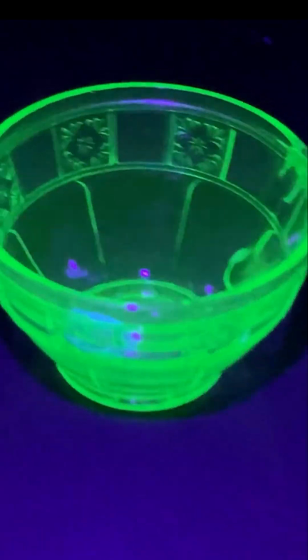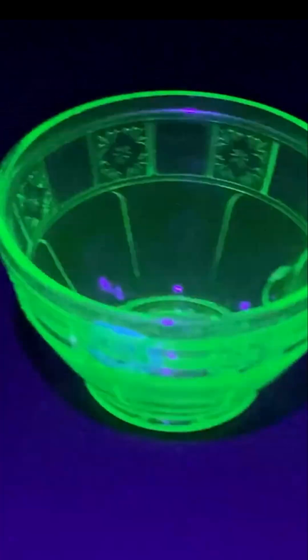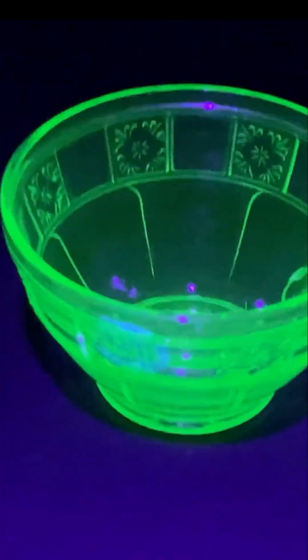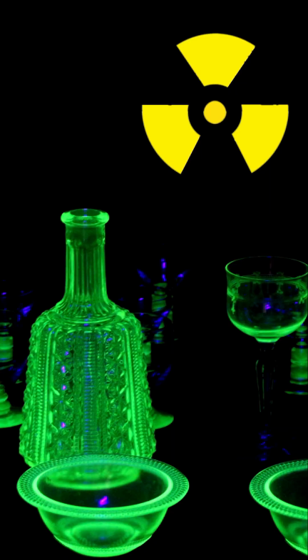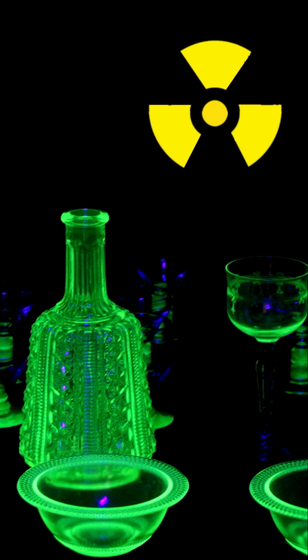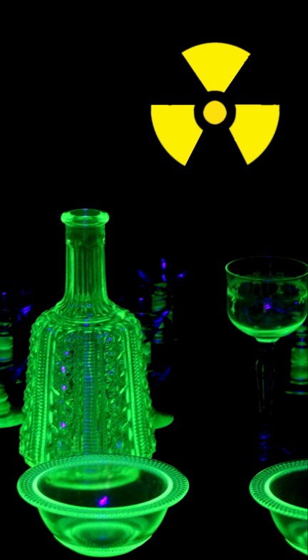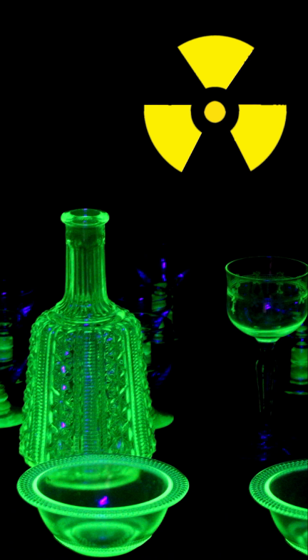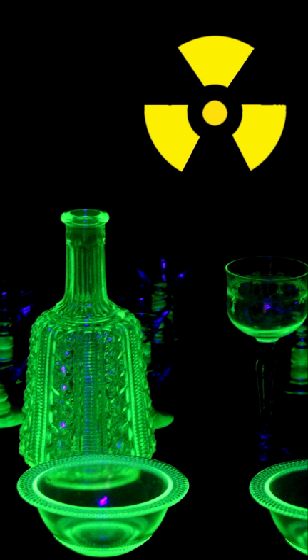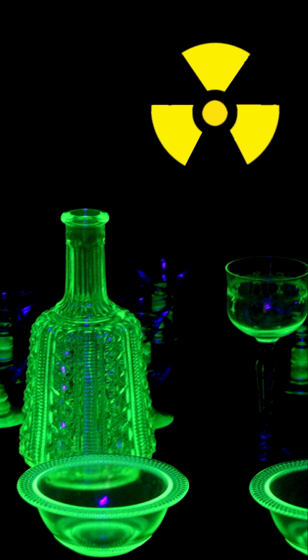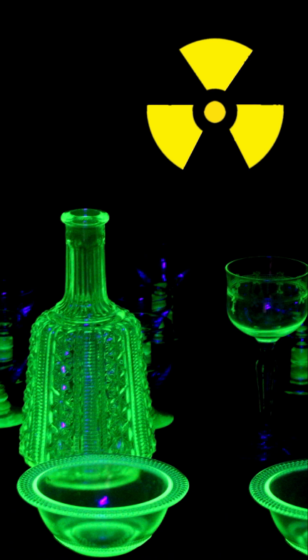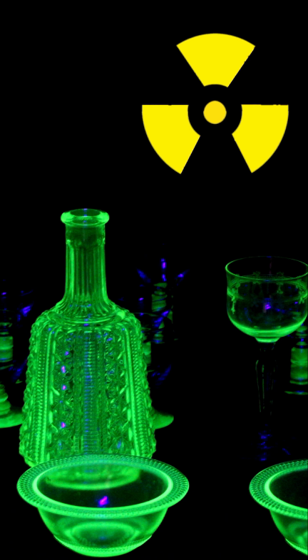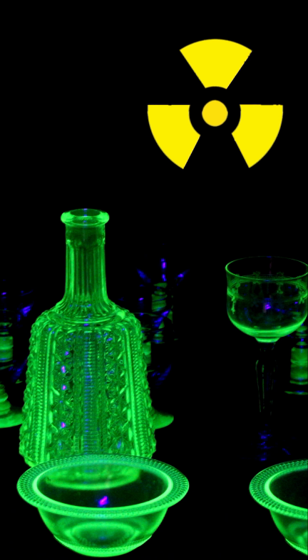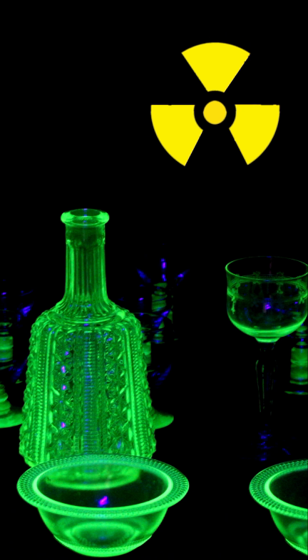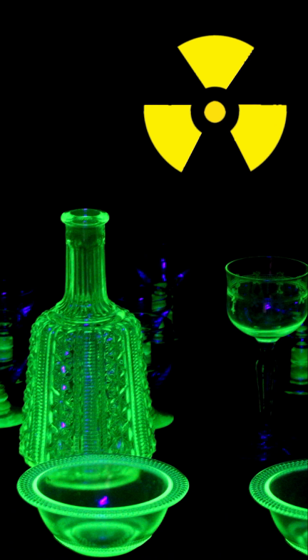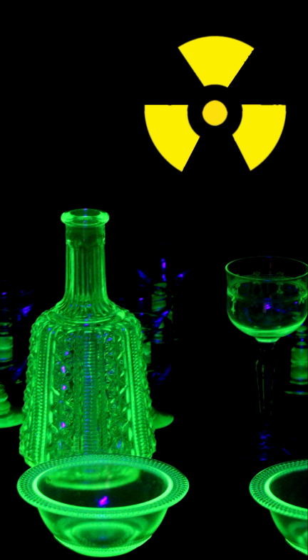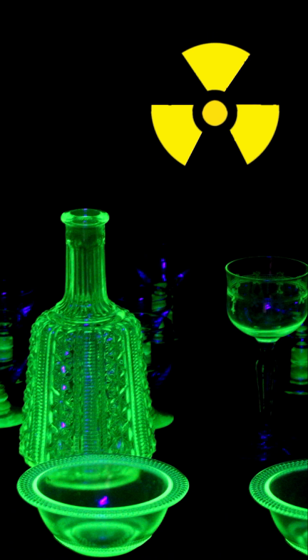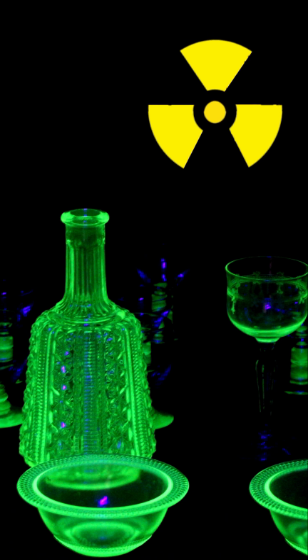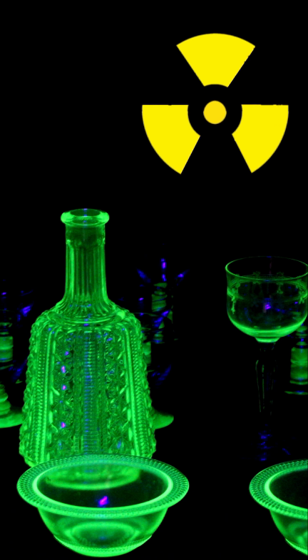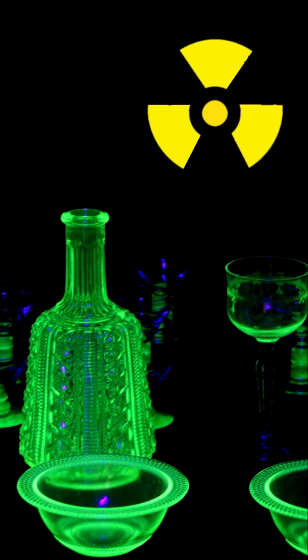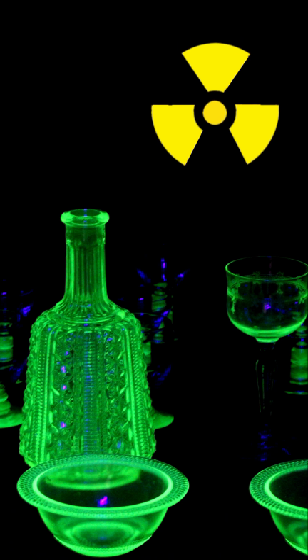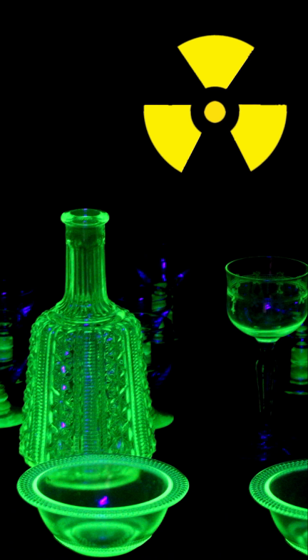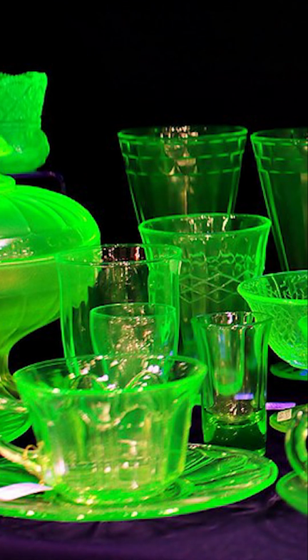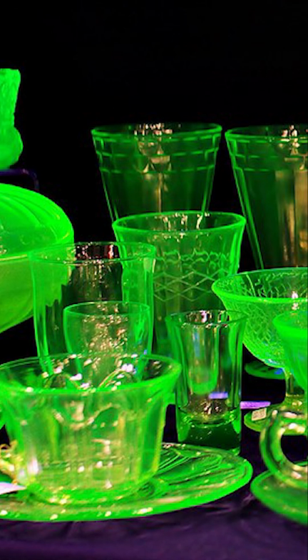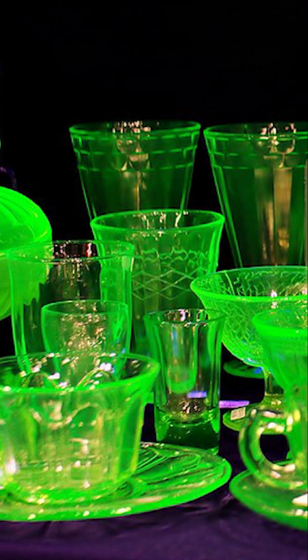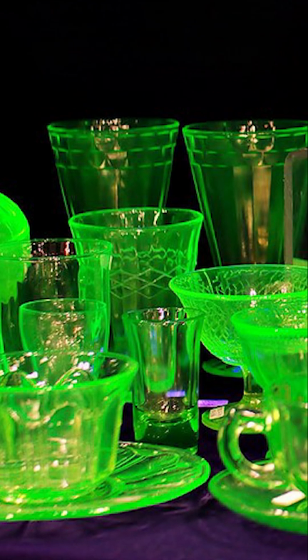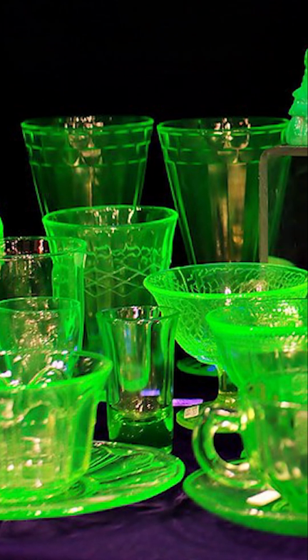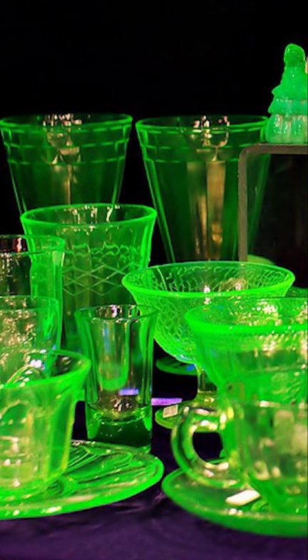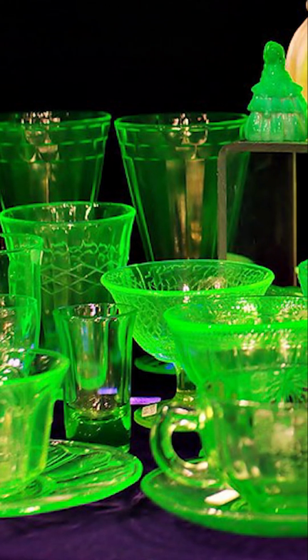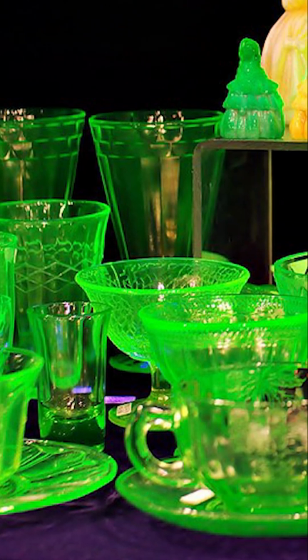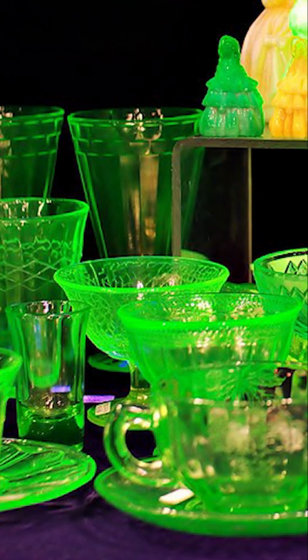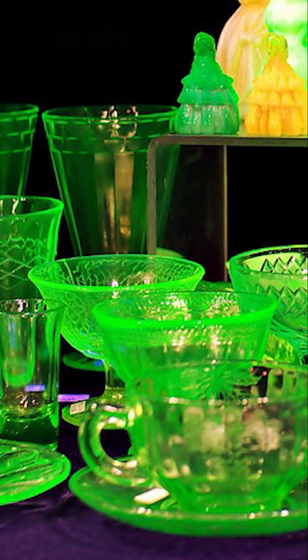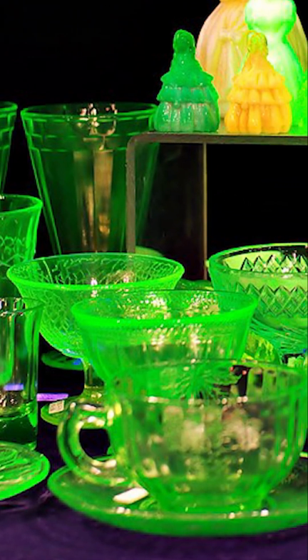A few companies in the U.S. still make uranium glass, but it is exclusively decorative. Dinnerware is no longer made.